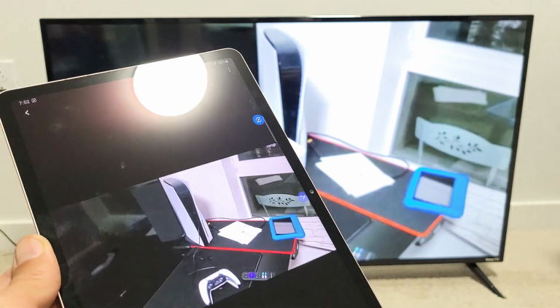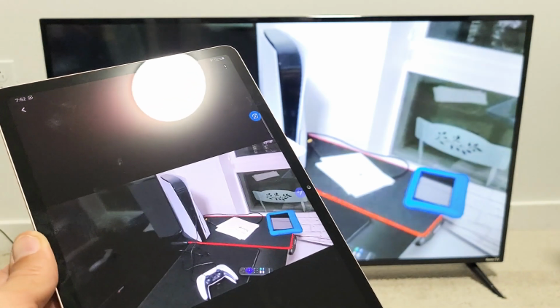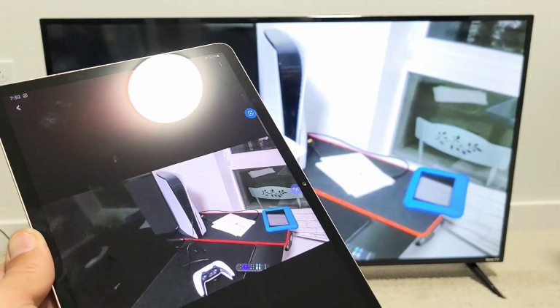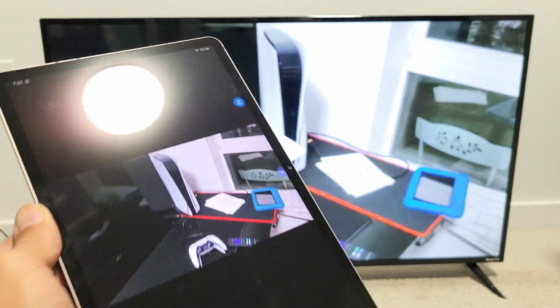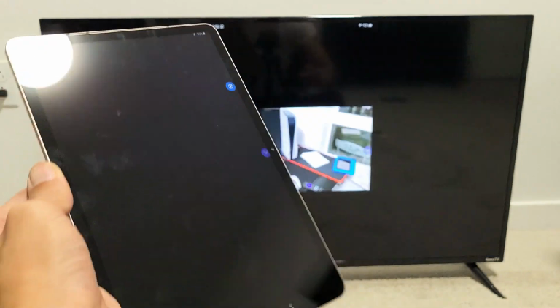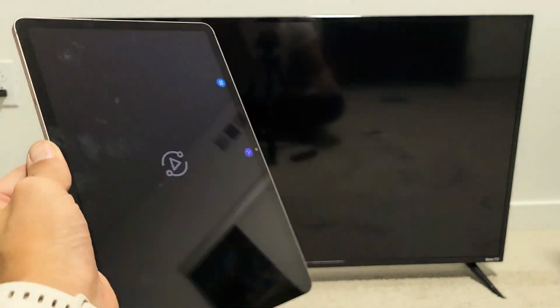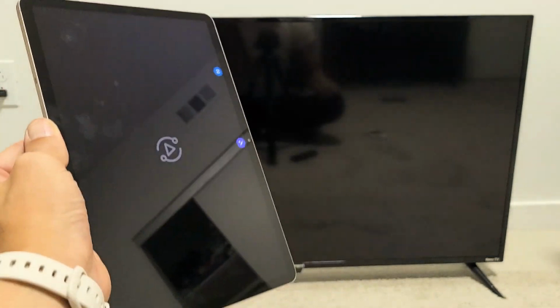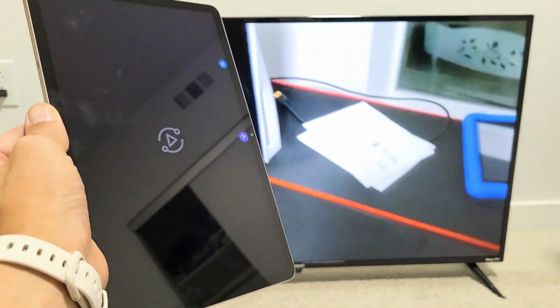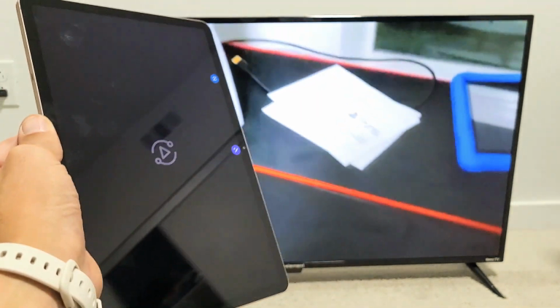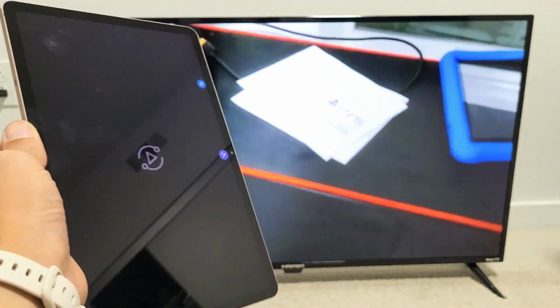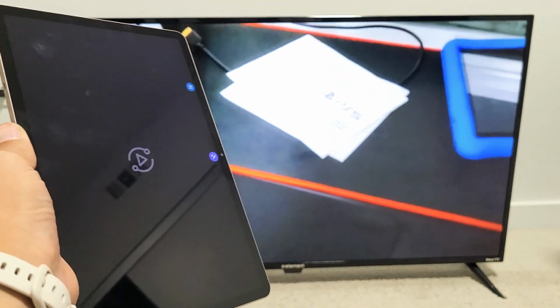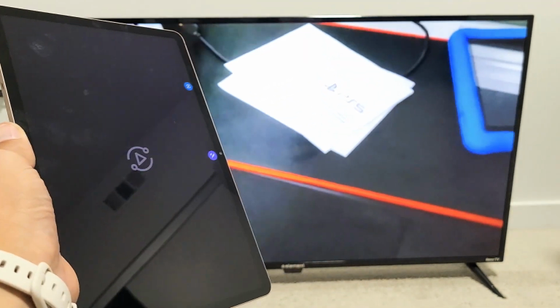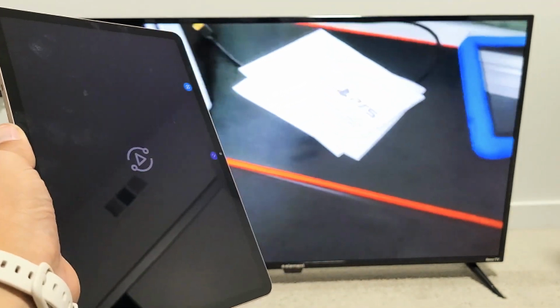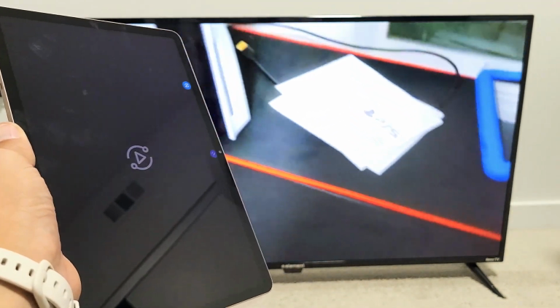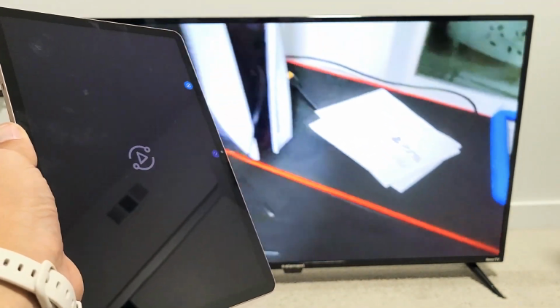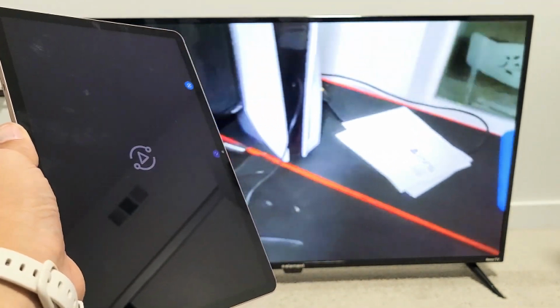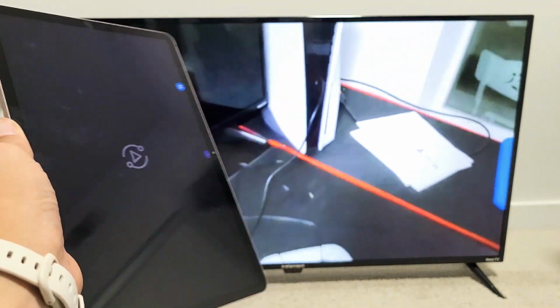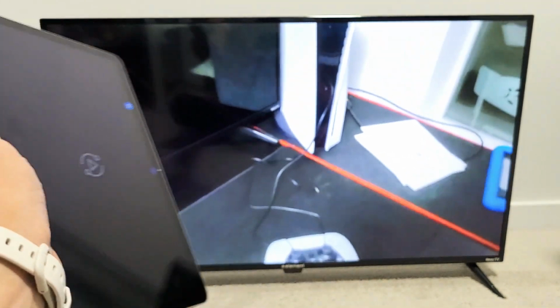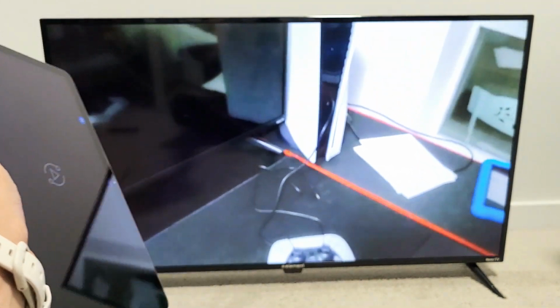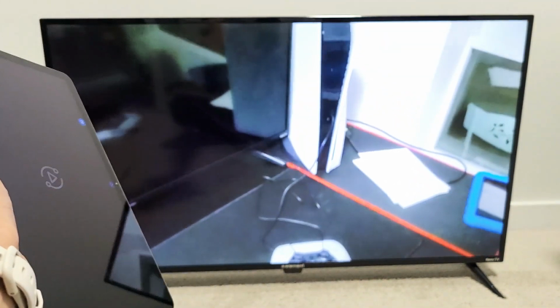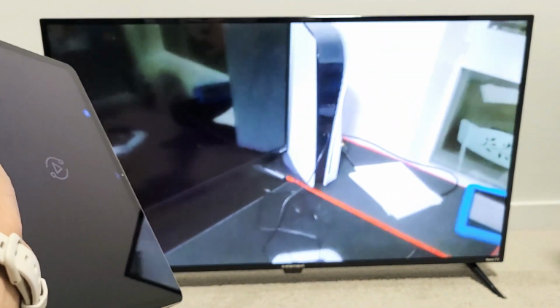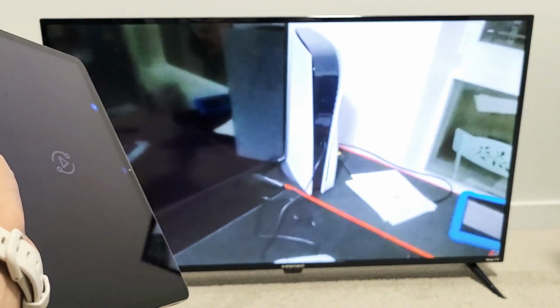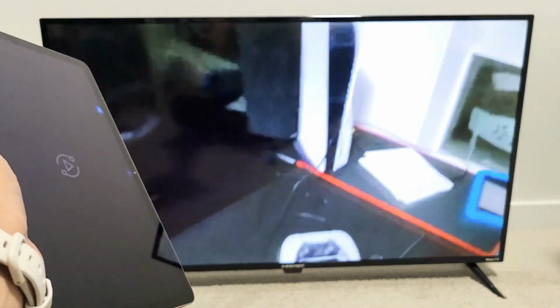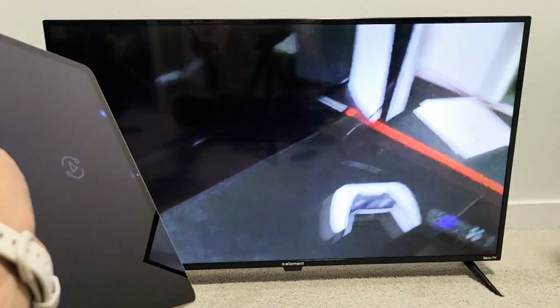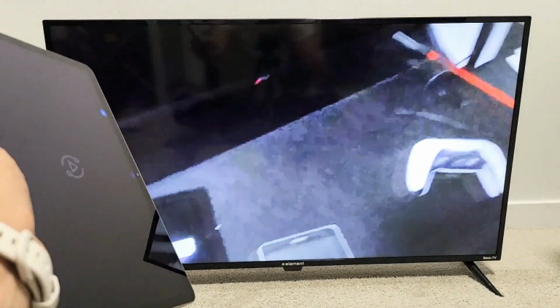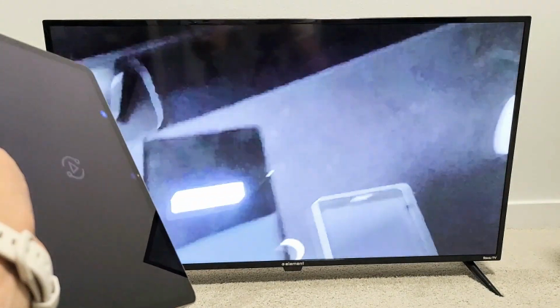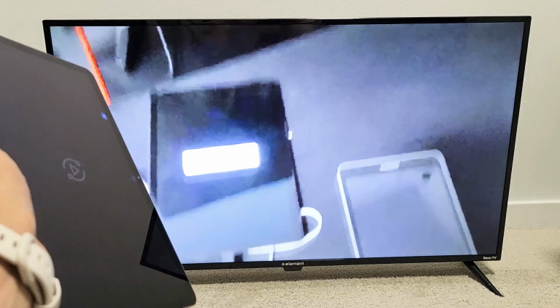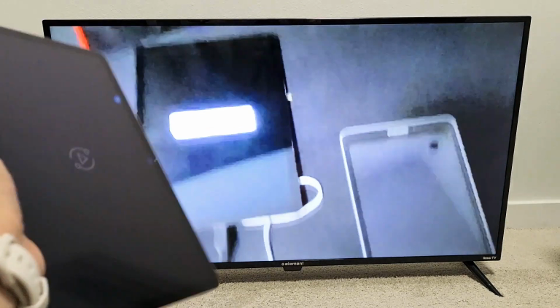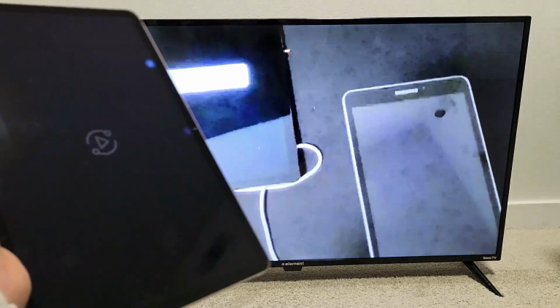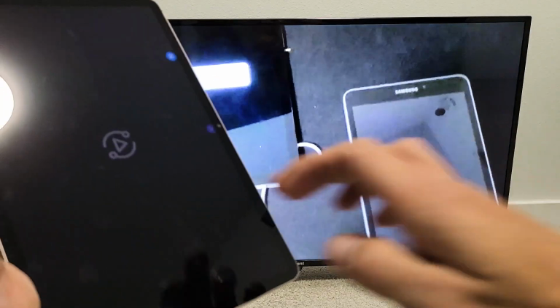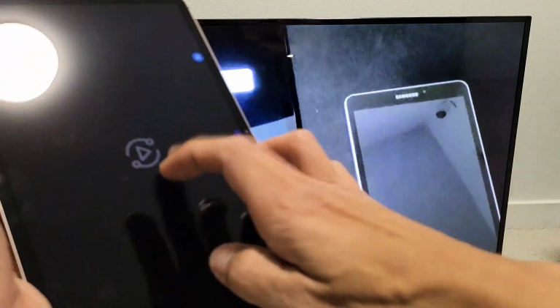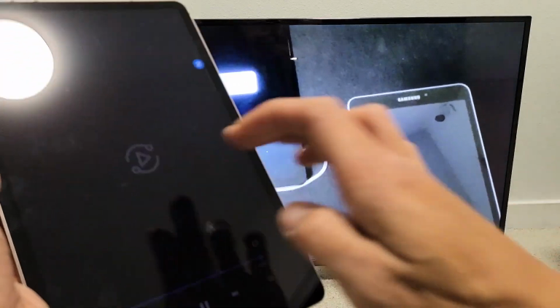And I'll show you a quick video here as well. Let's play this video — and it counts from 1 to 10, showing the screen mirroring working in real time on the TV.